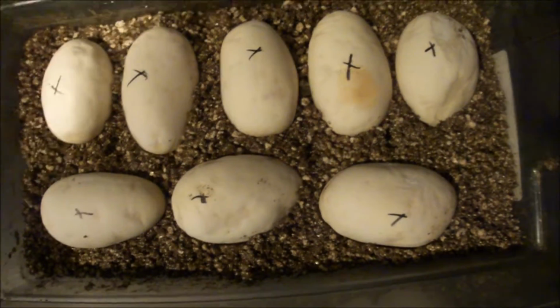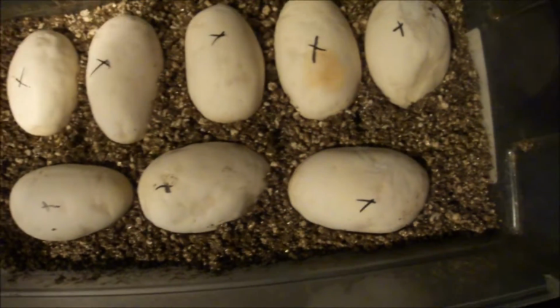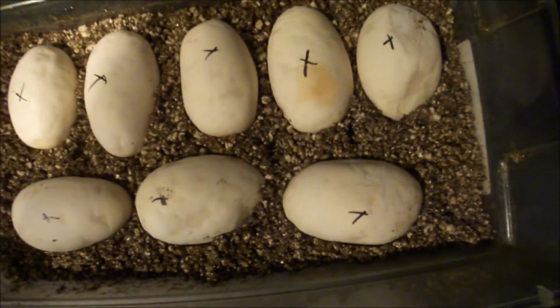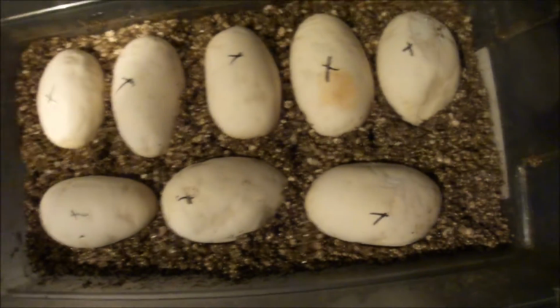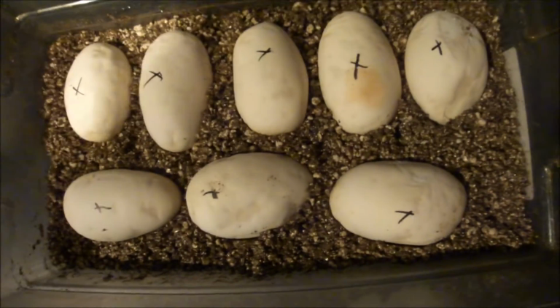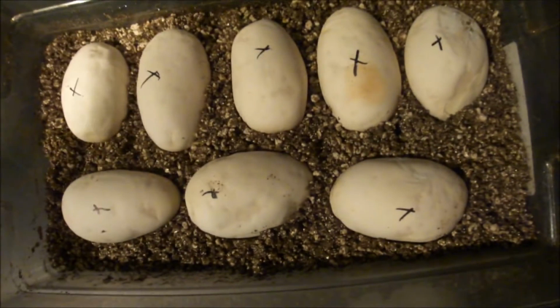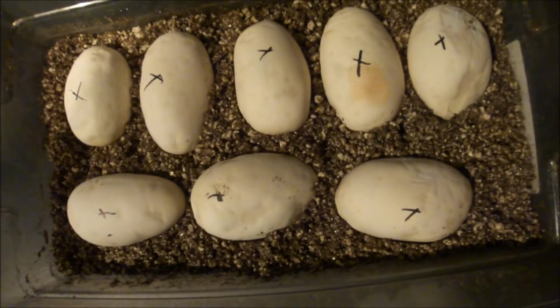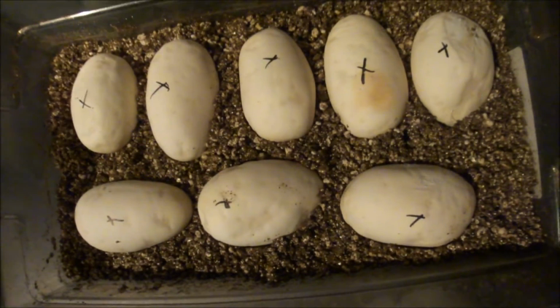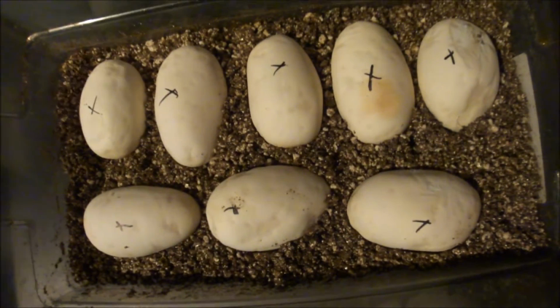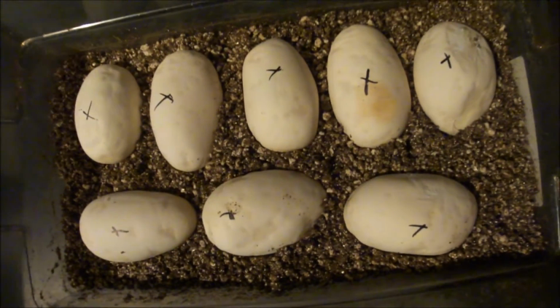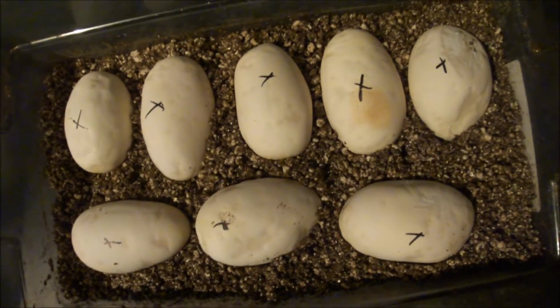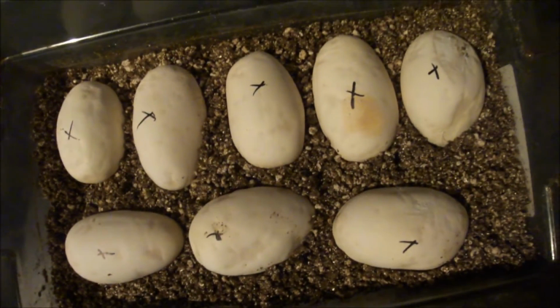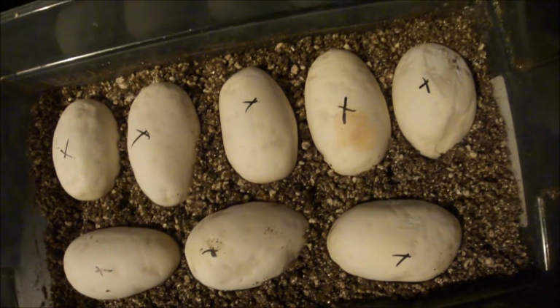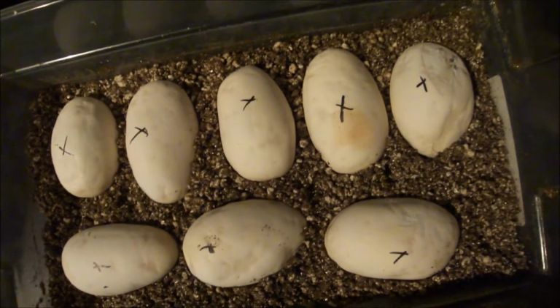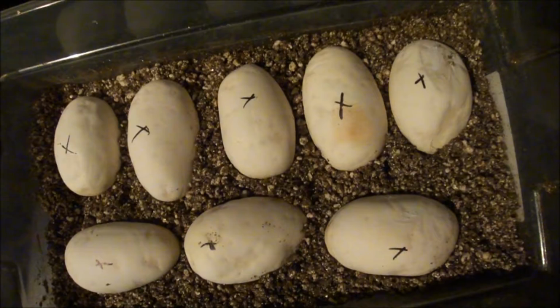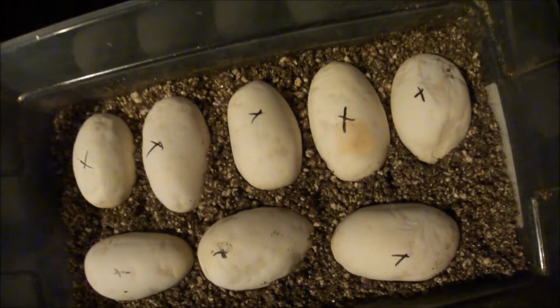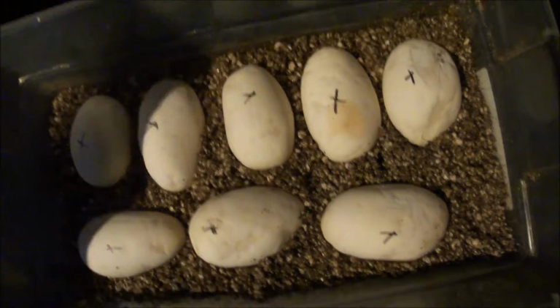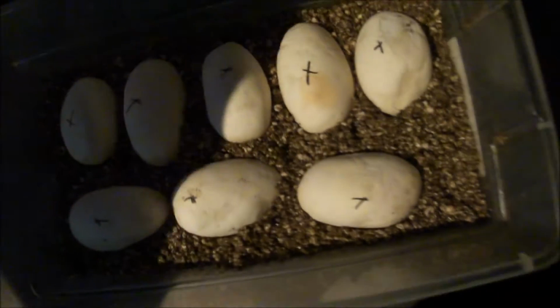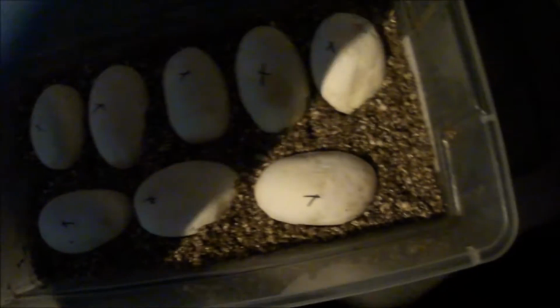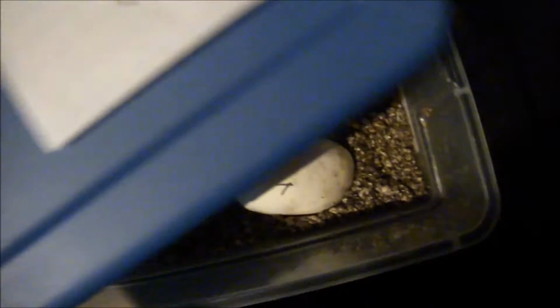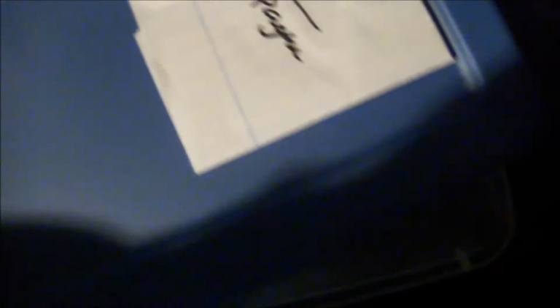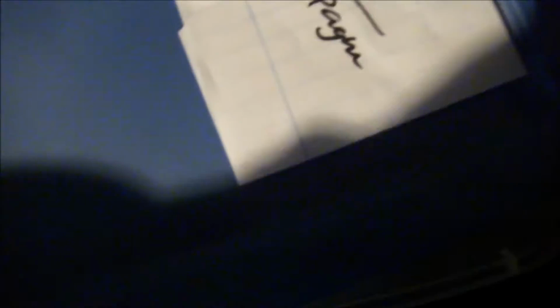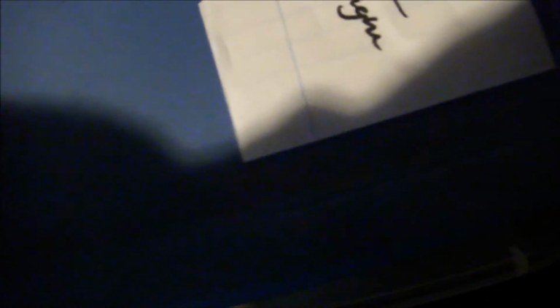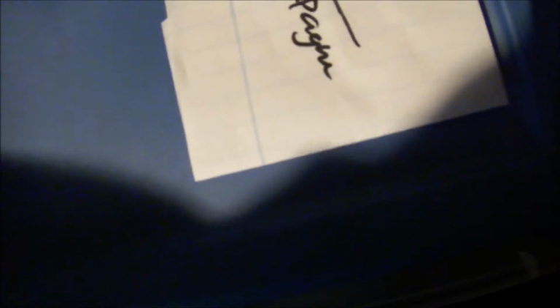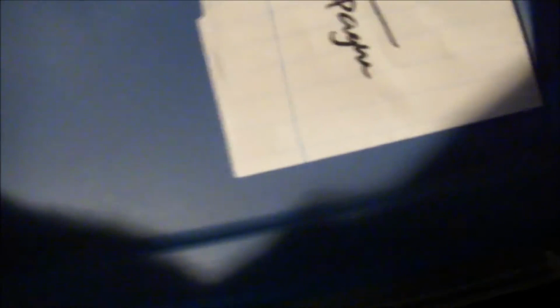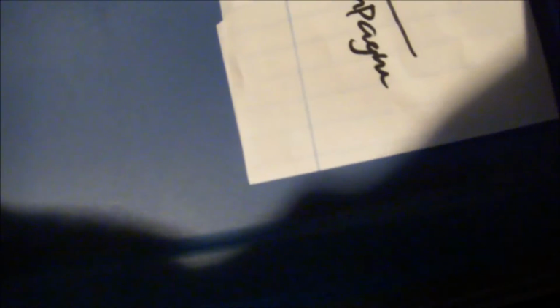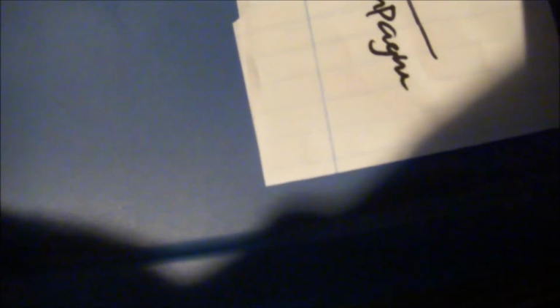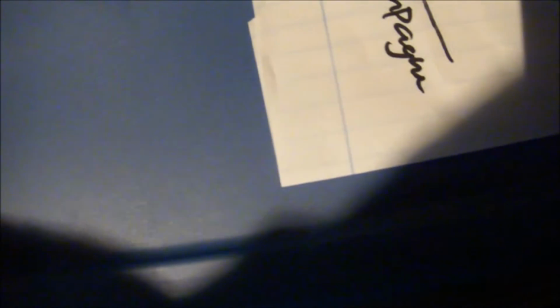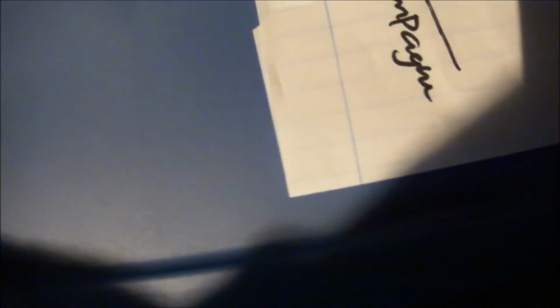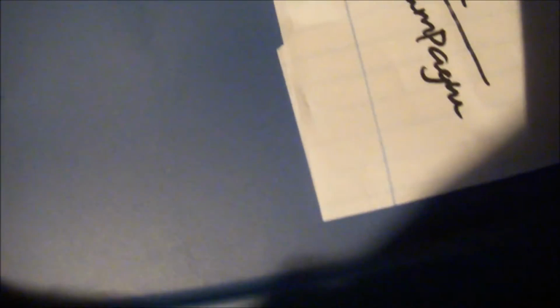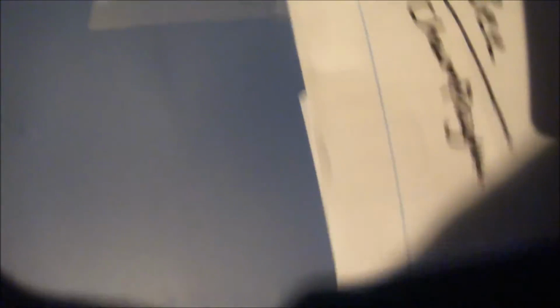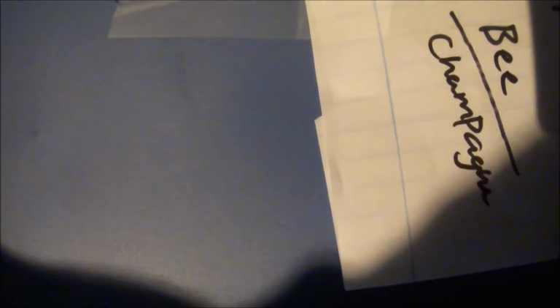So always incubate all the eggs pretty much. 8 eggs, looking all nice and healthy. Very excited about that.